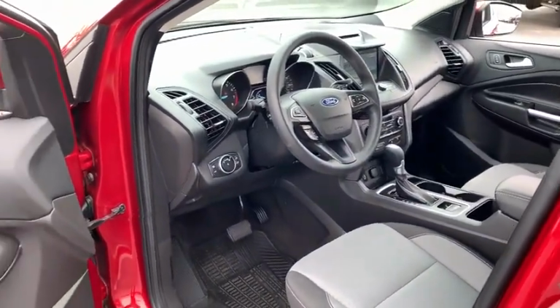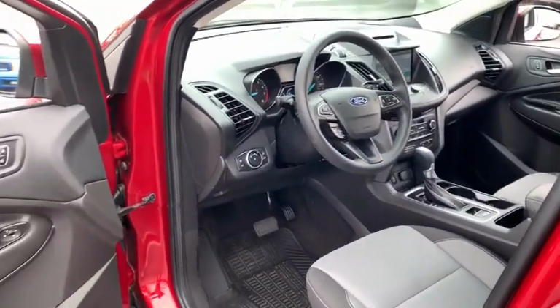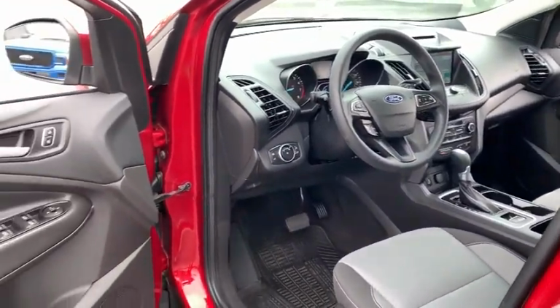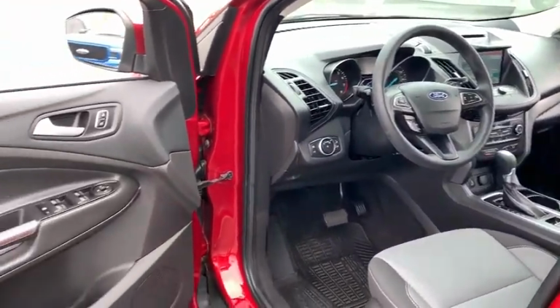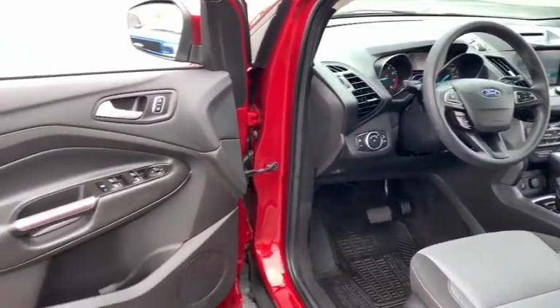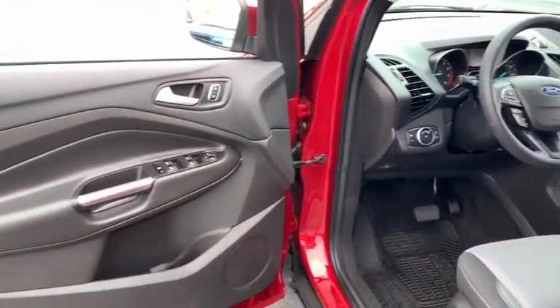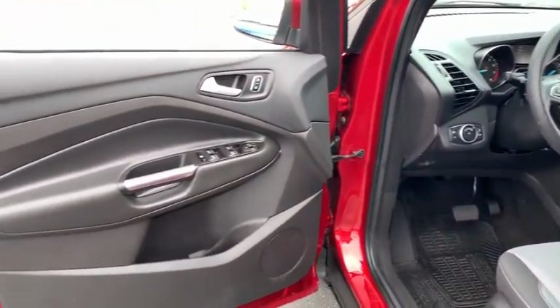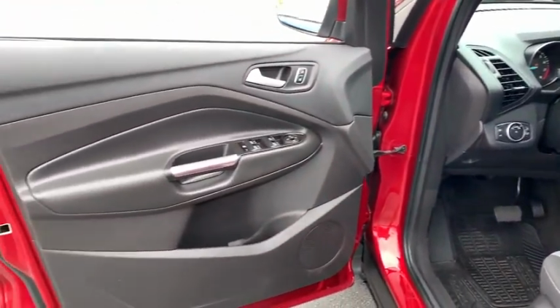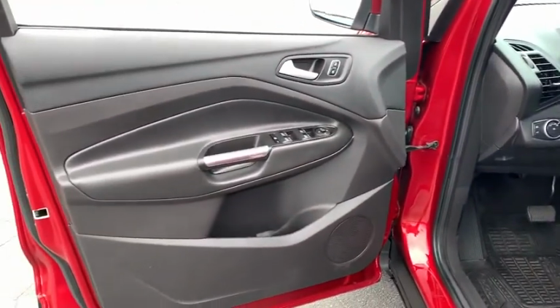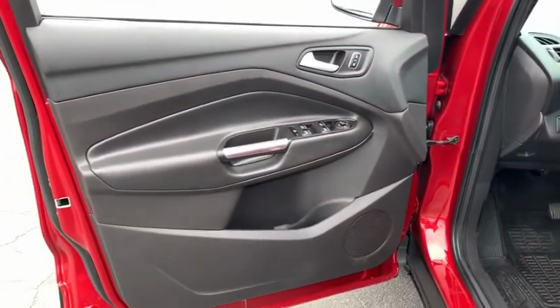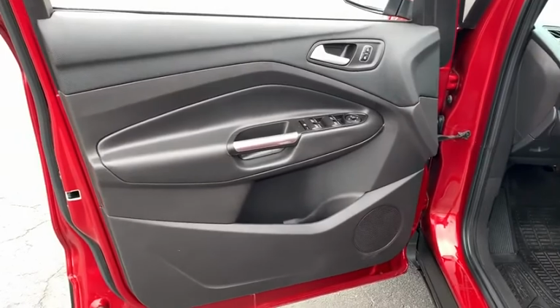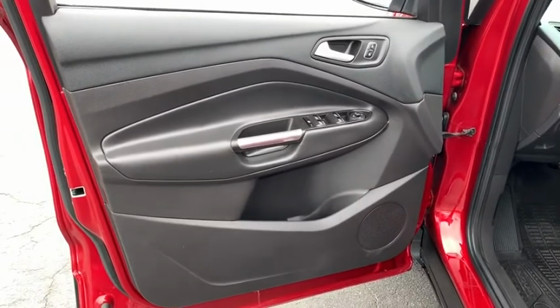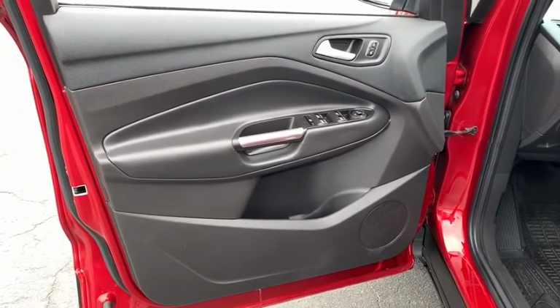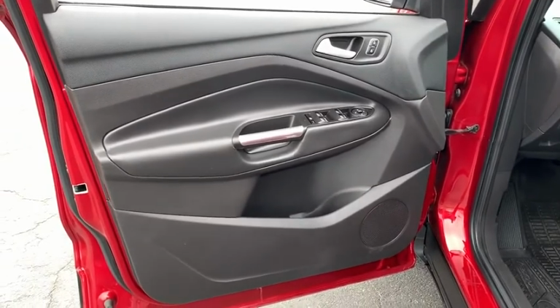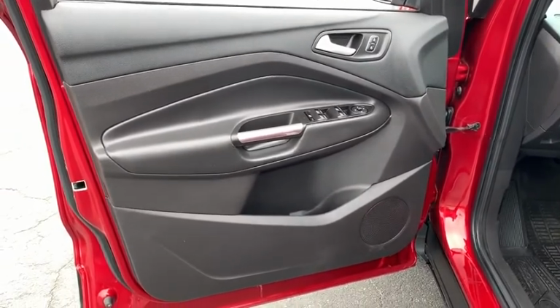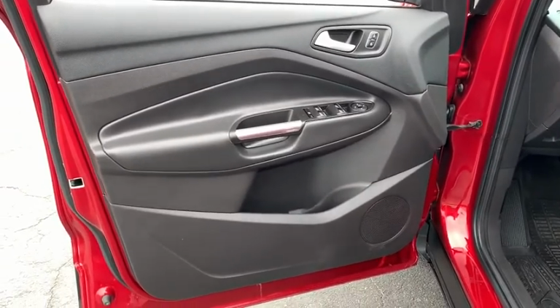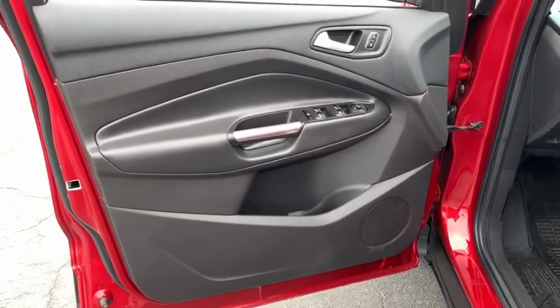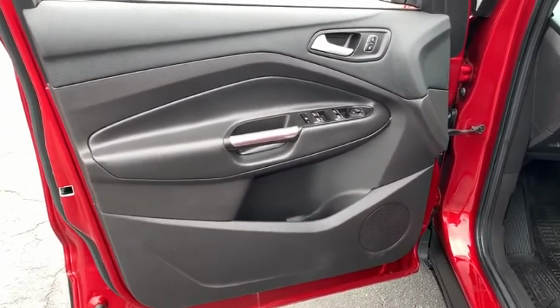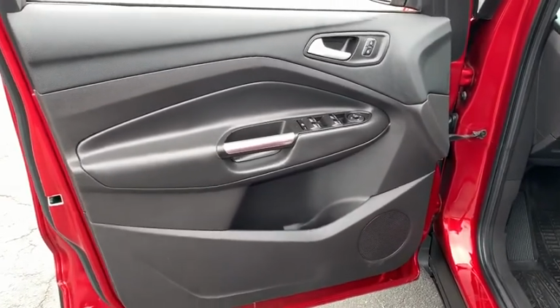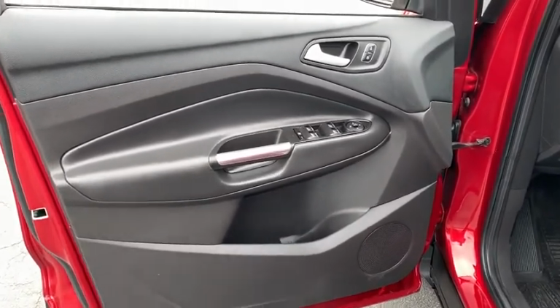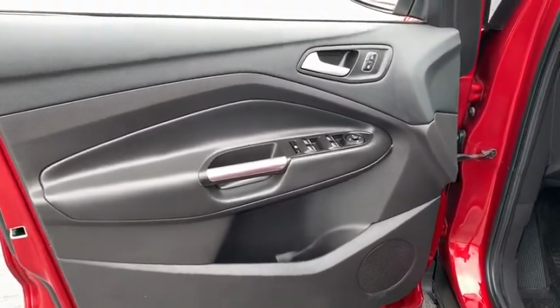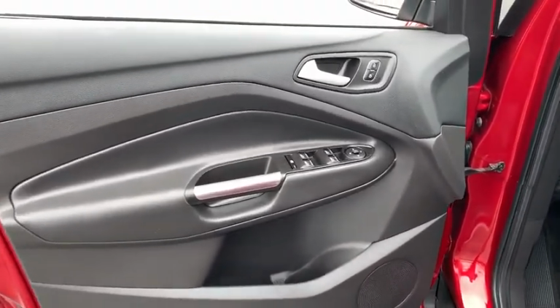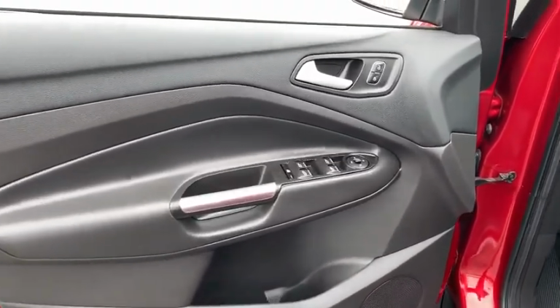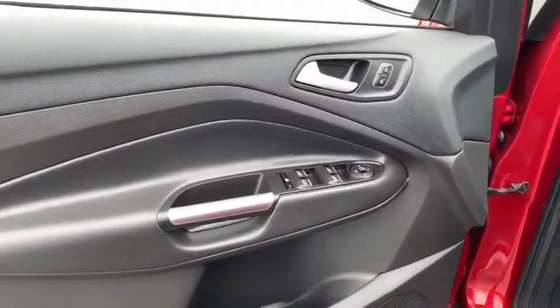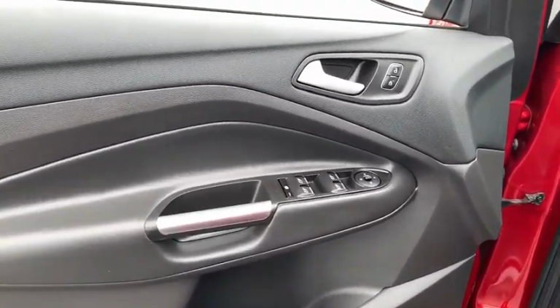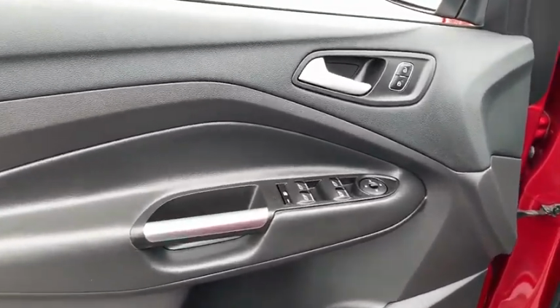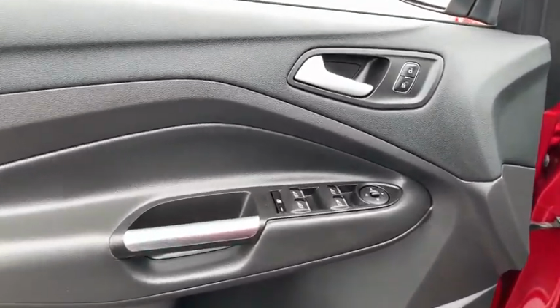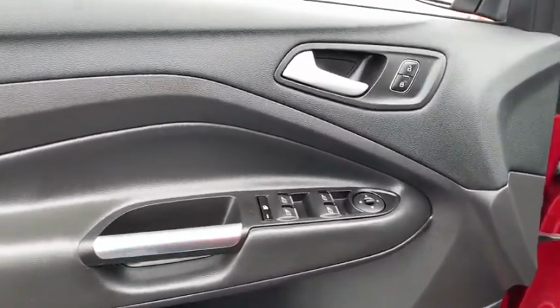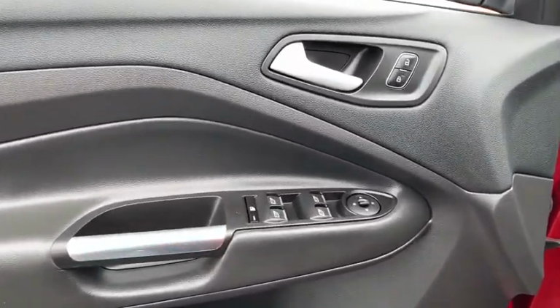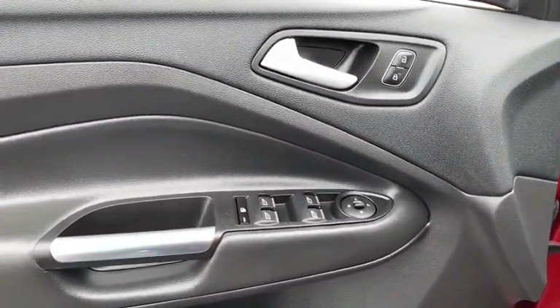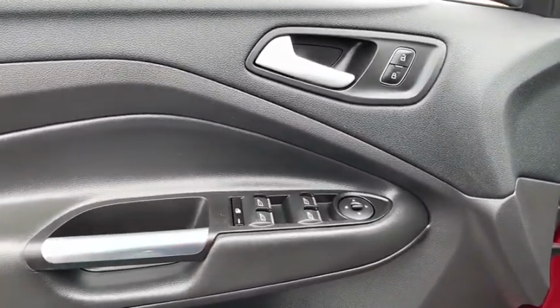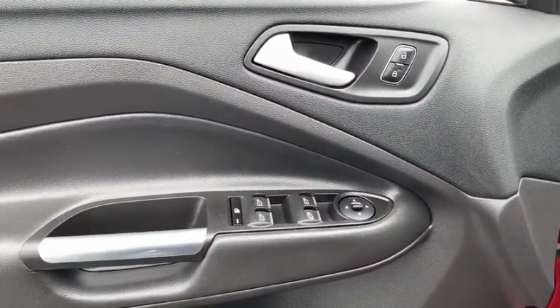Remote keyless entry, panic alarm, power driver's seat, rear window wiper, front bucket seats.